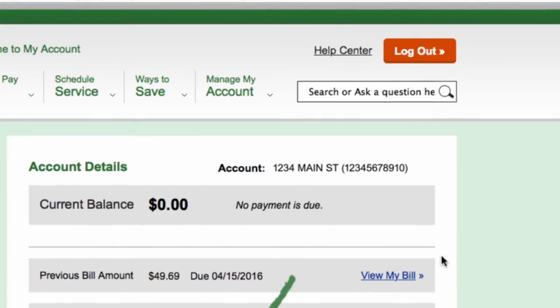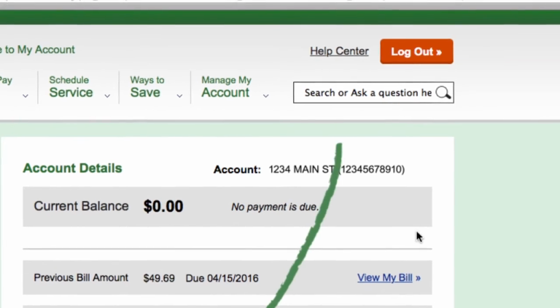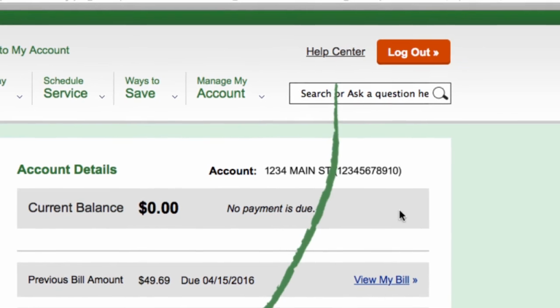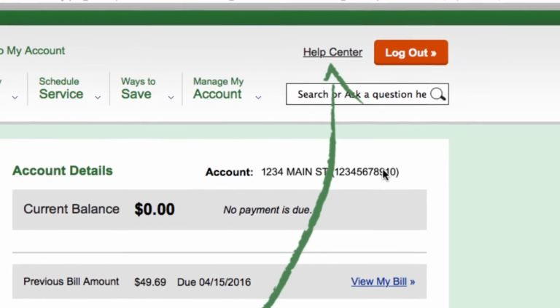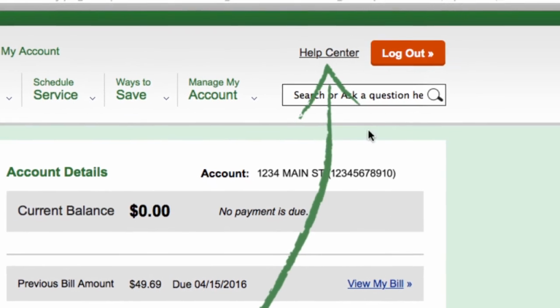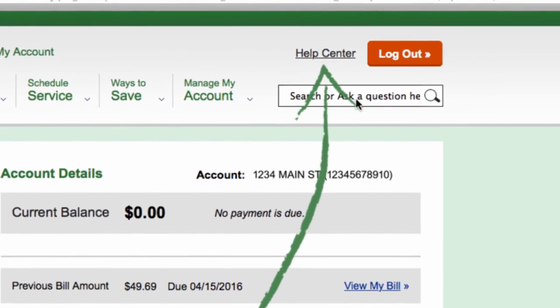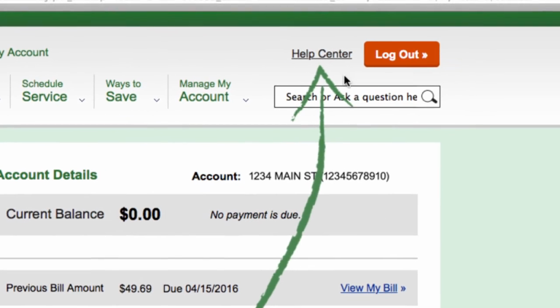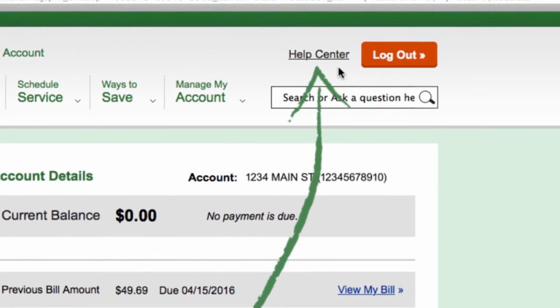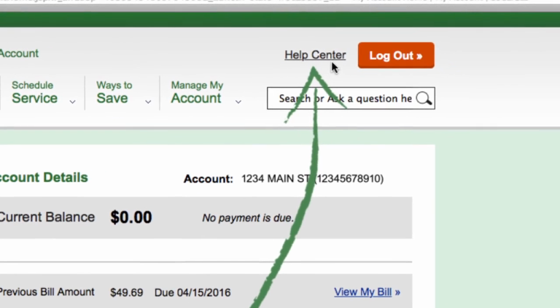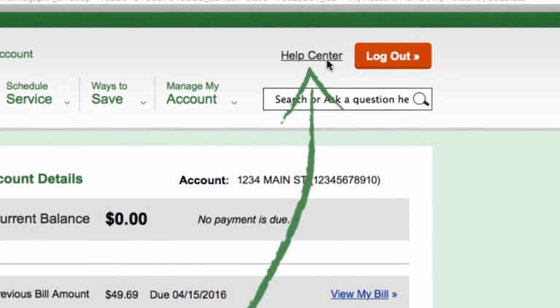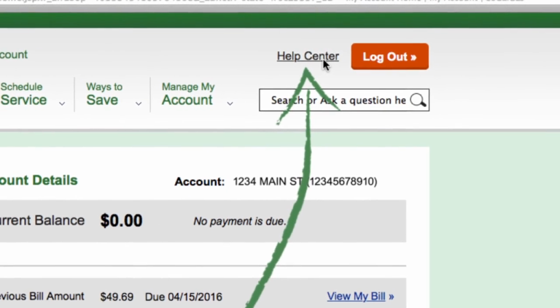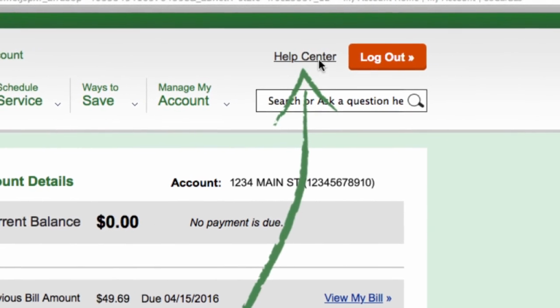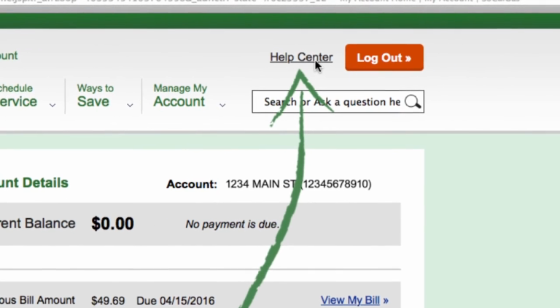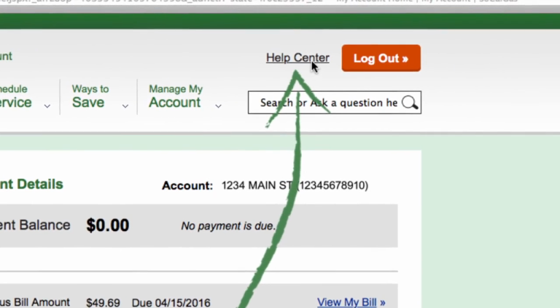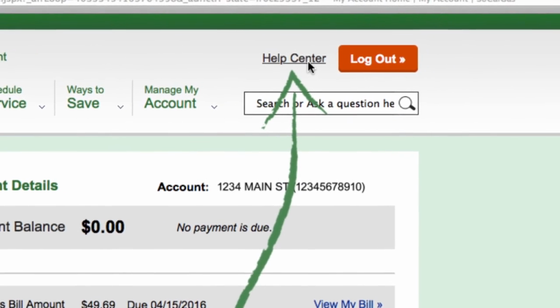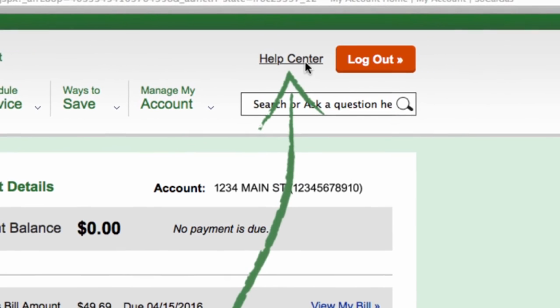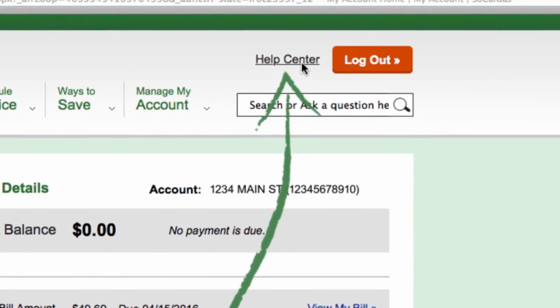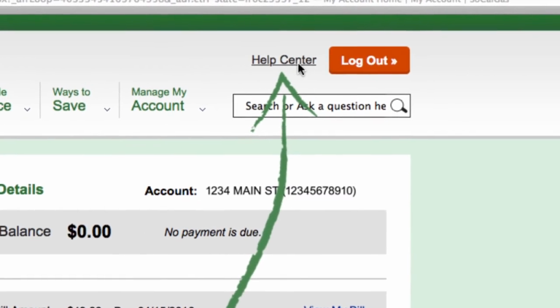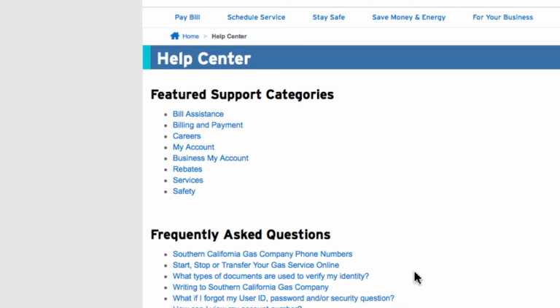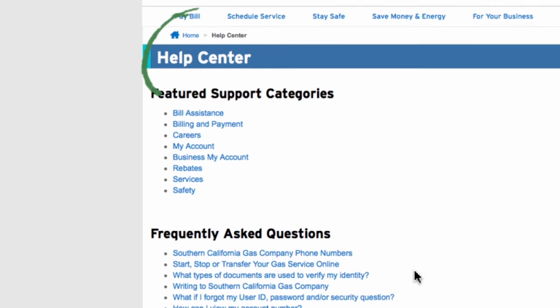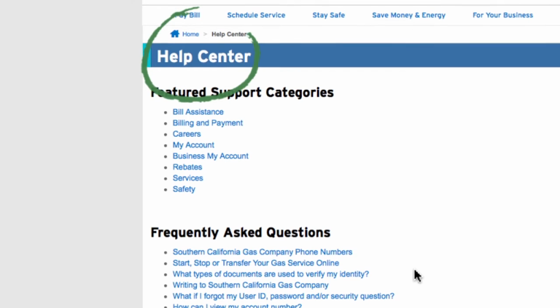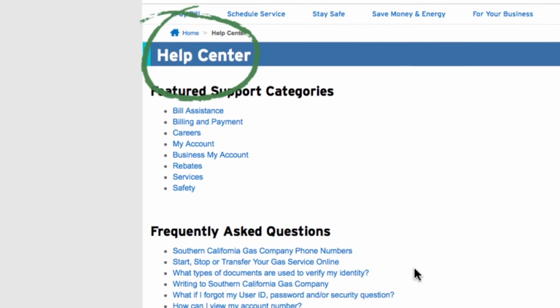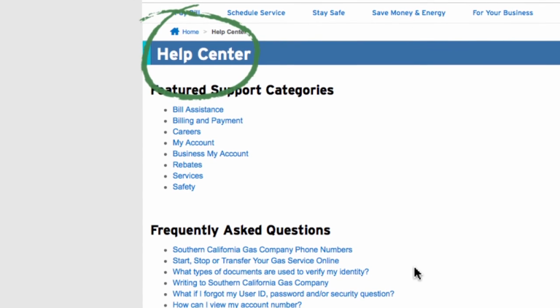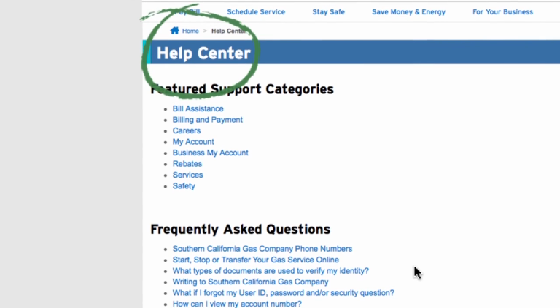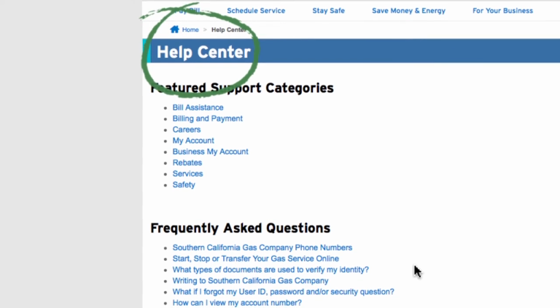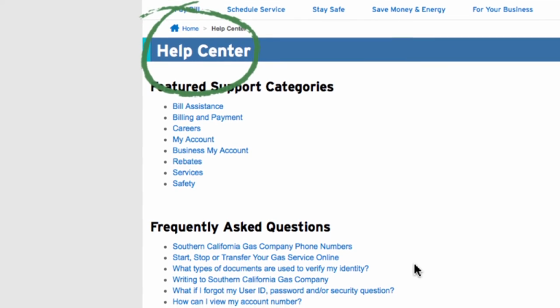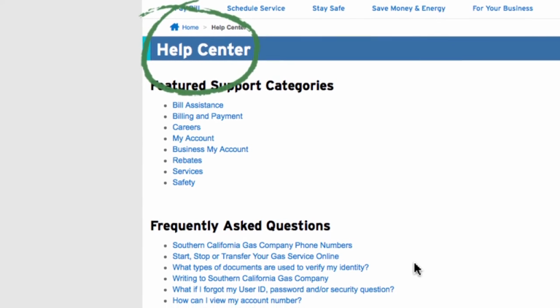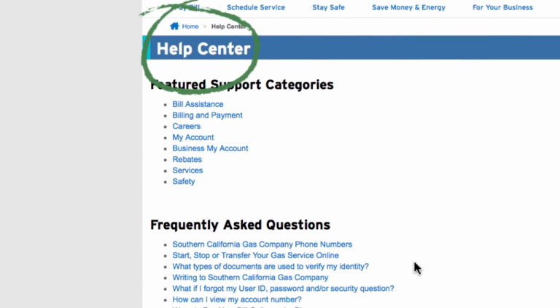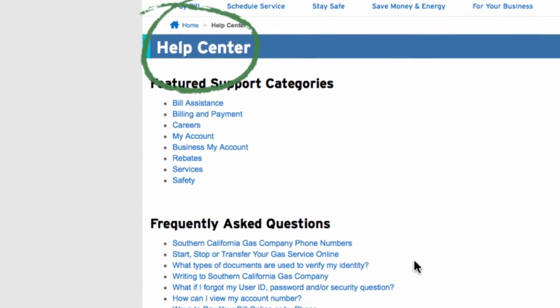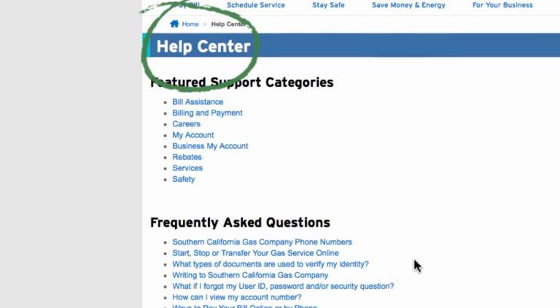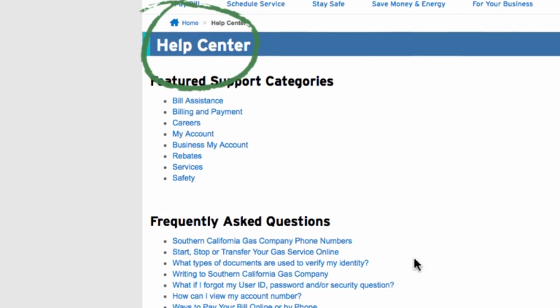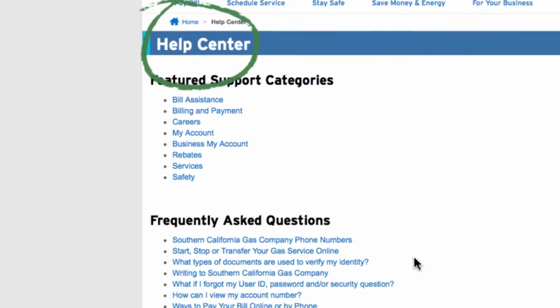And if you've got questions with any My Account service, the comprehensive help function can guide you to an answer.